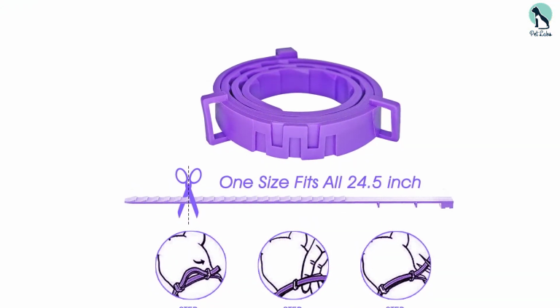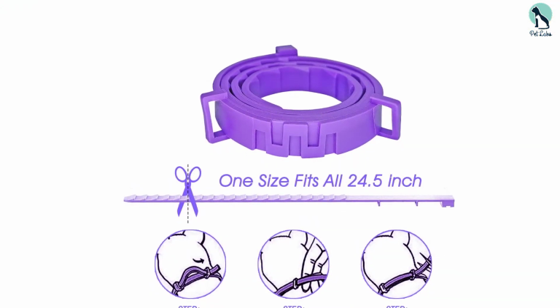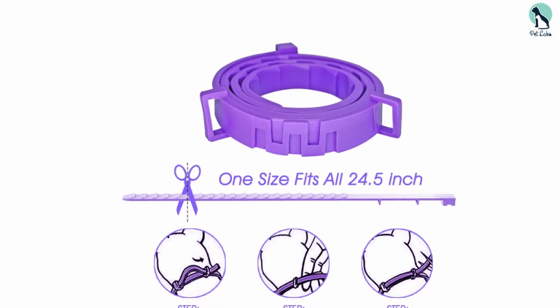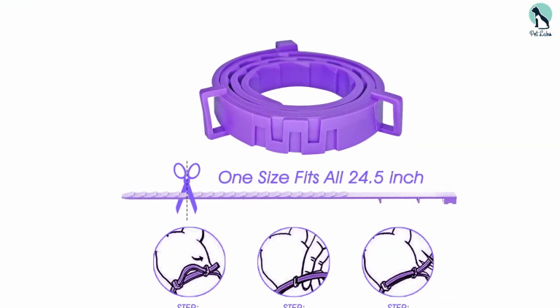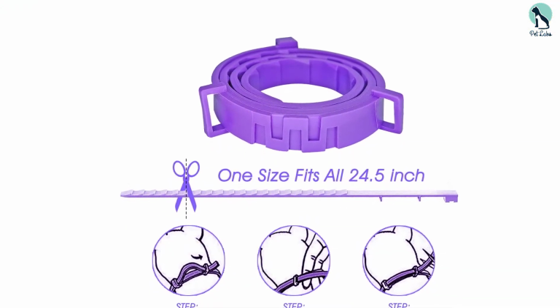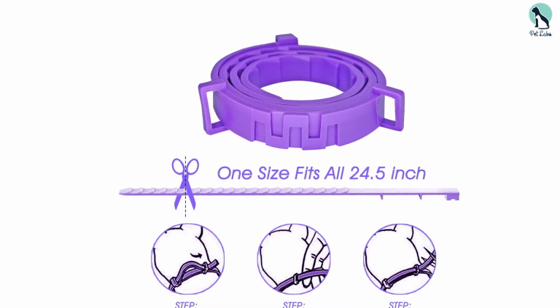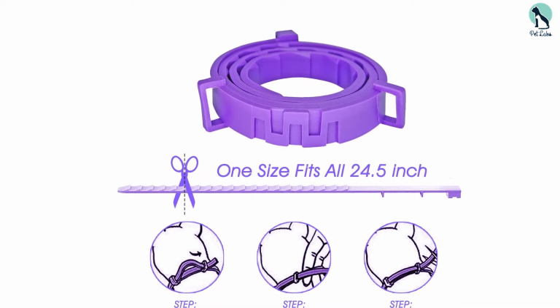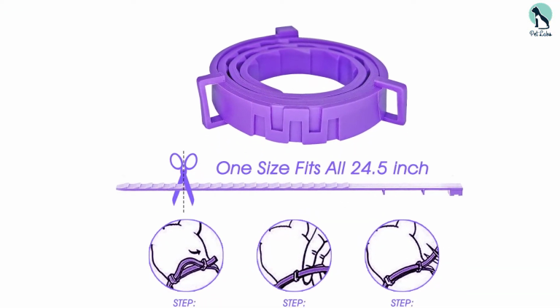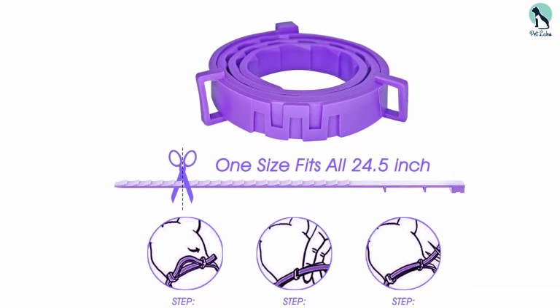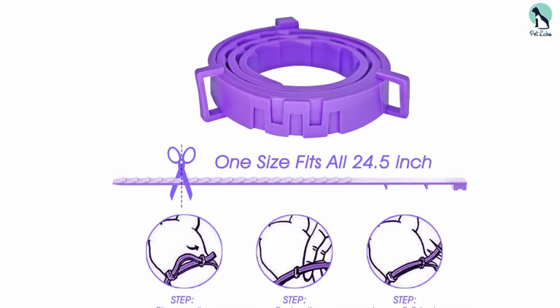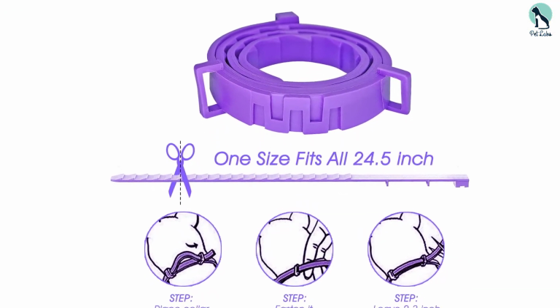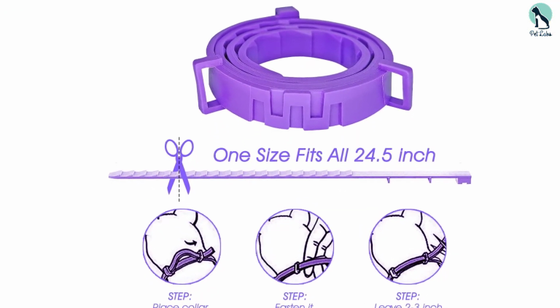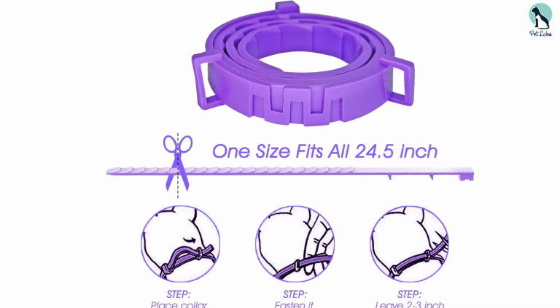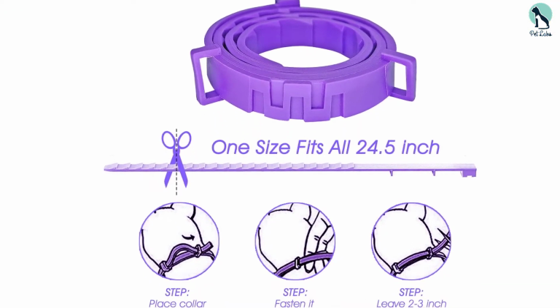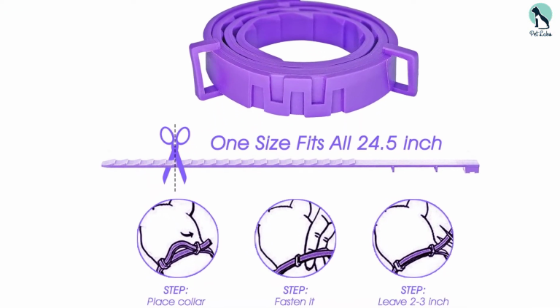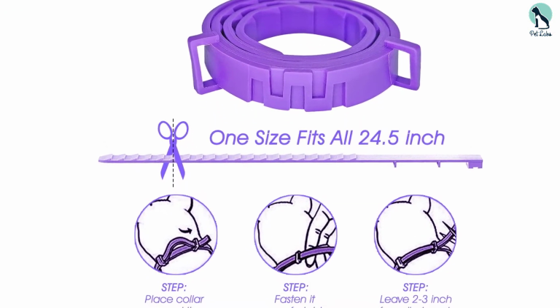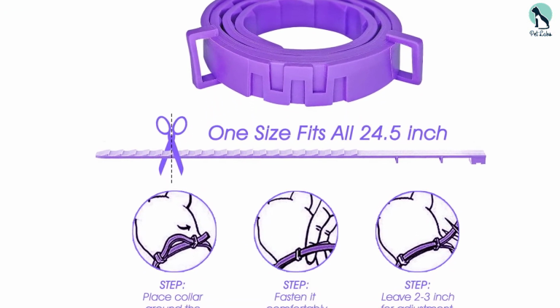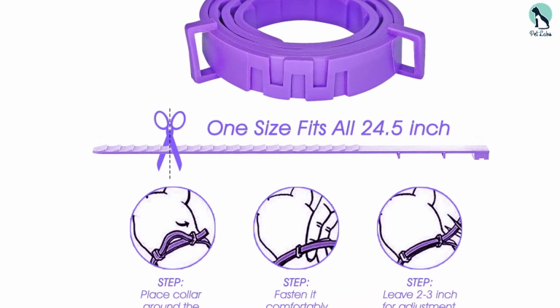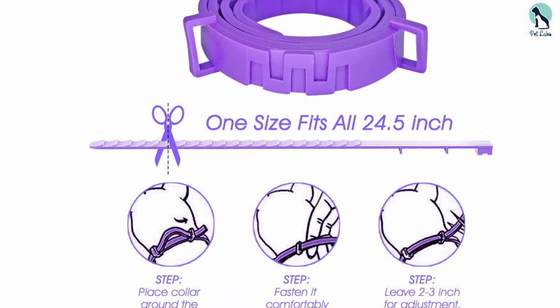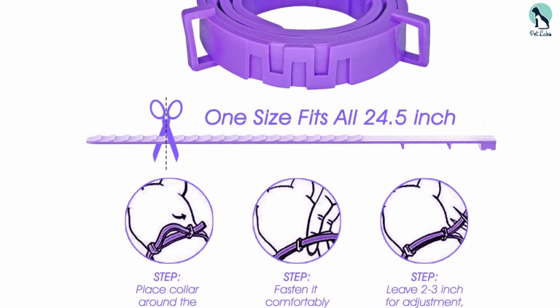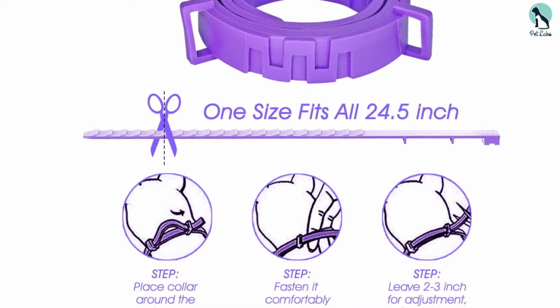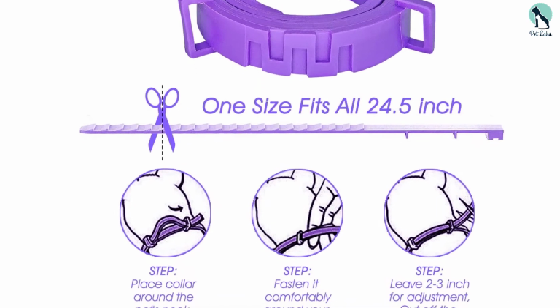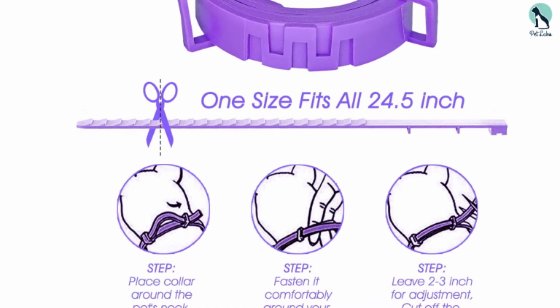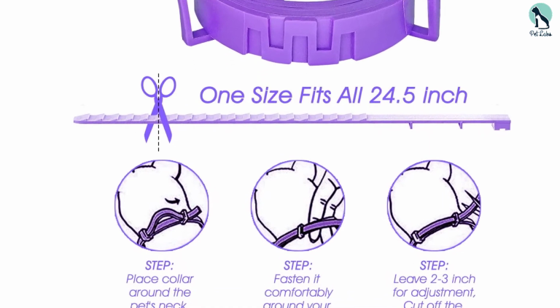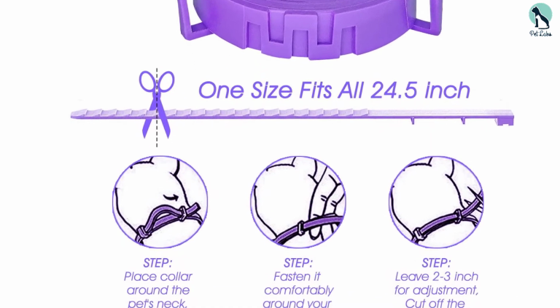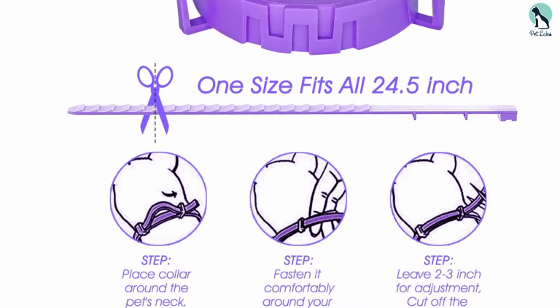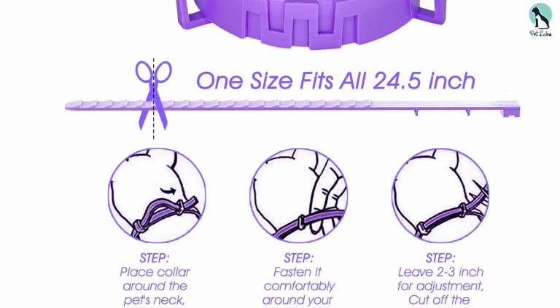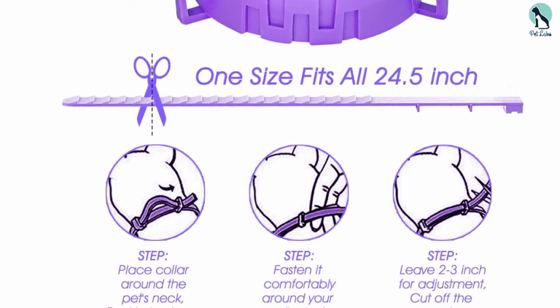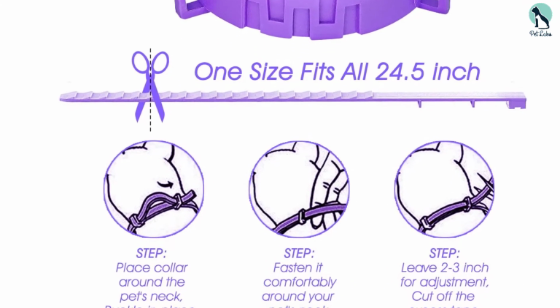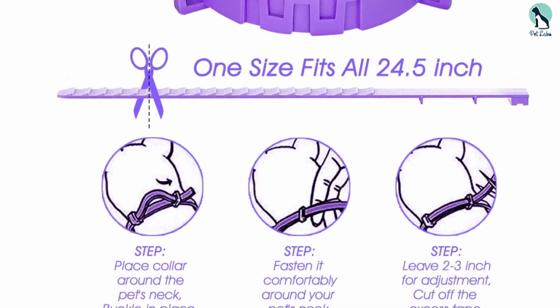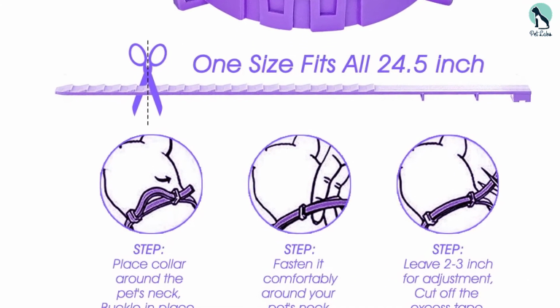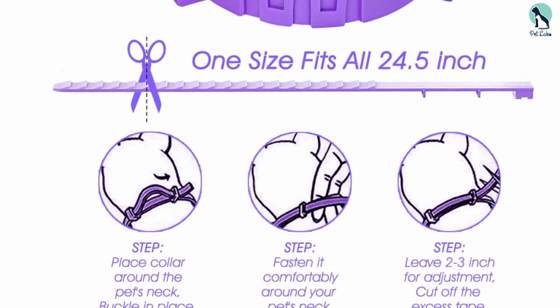This flexible and durable collar measures 24.5 inches in length and can be adjusted as per your dog's neck.